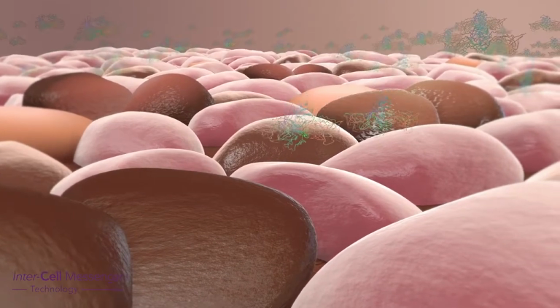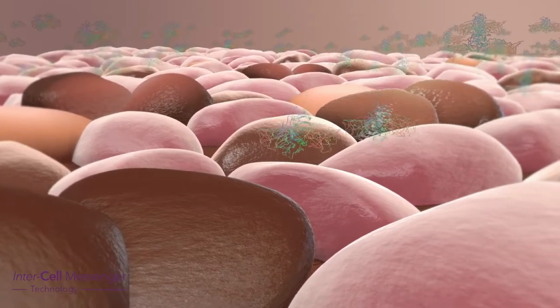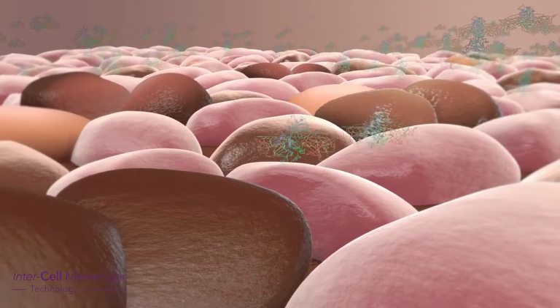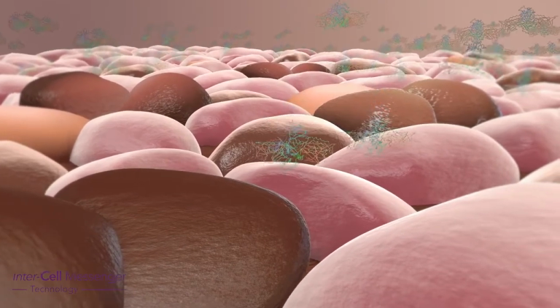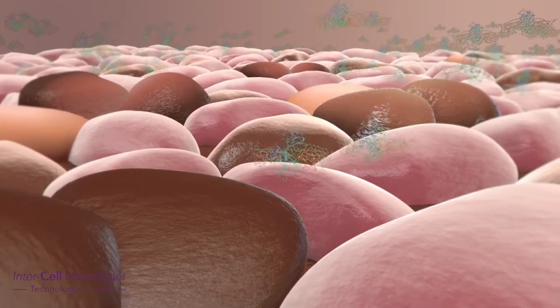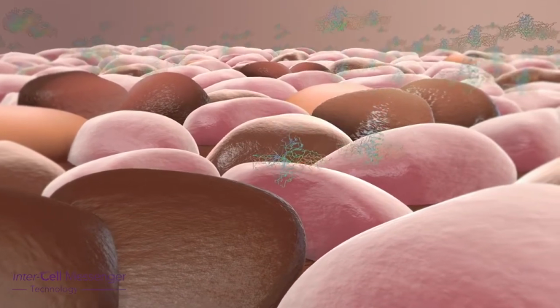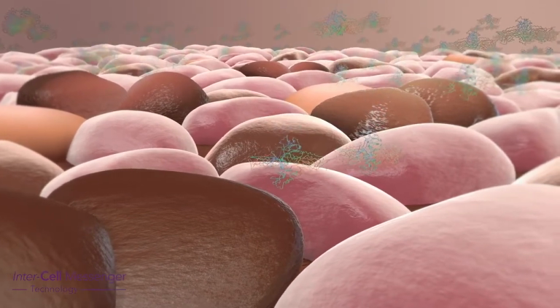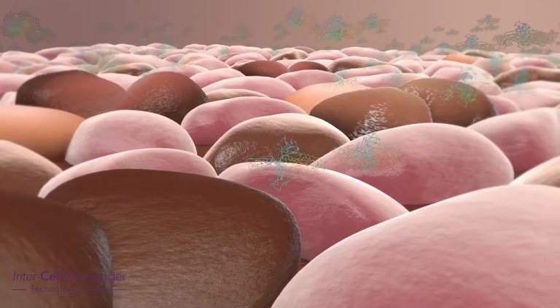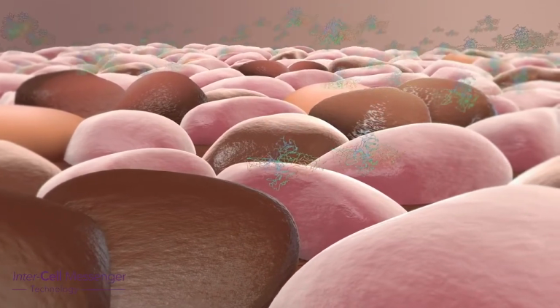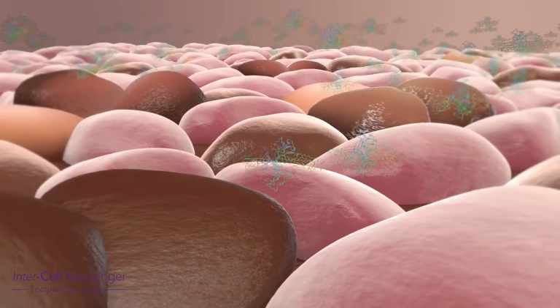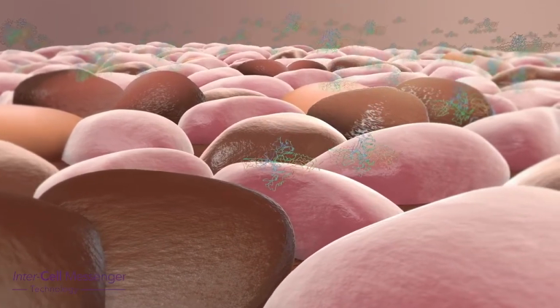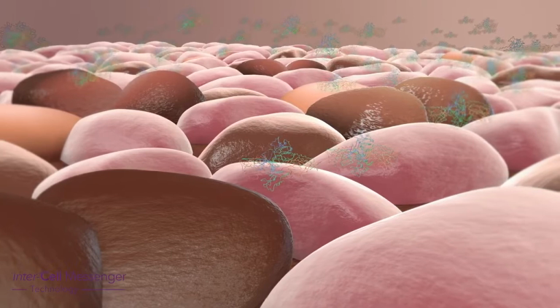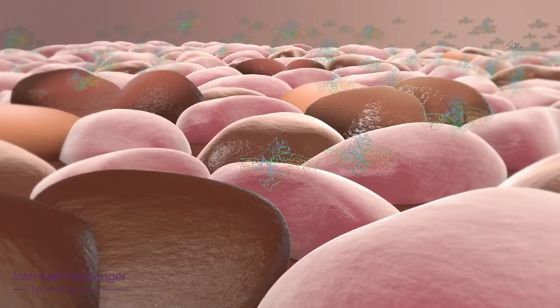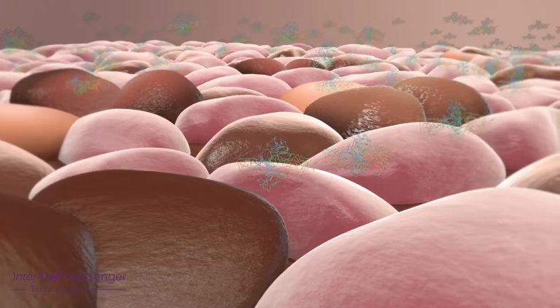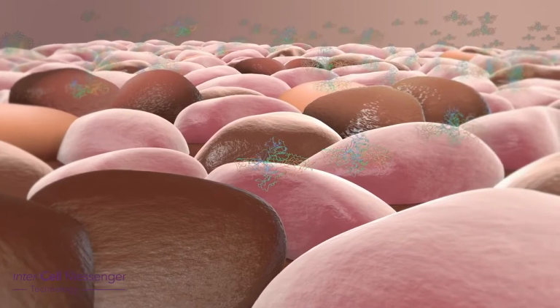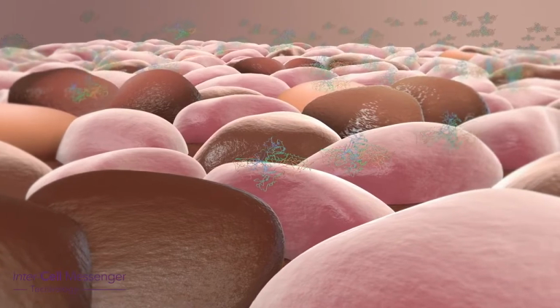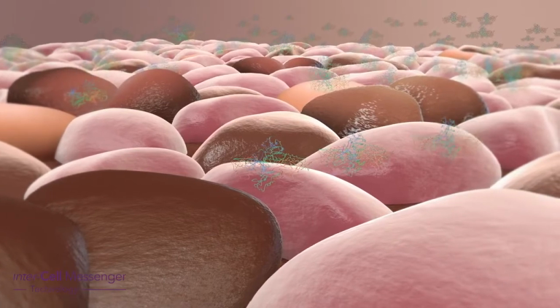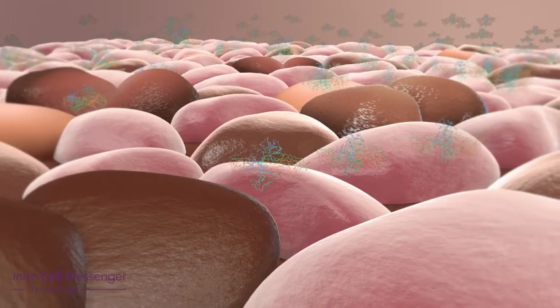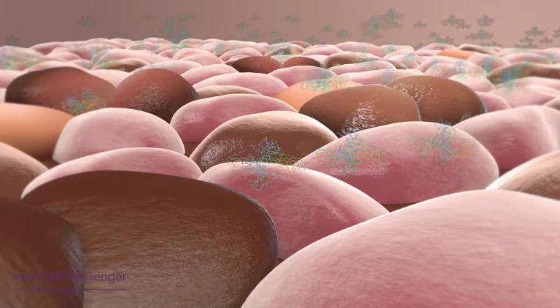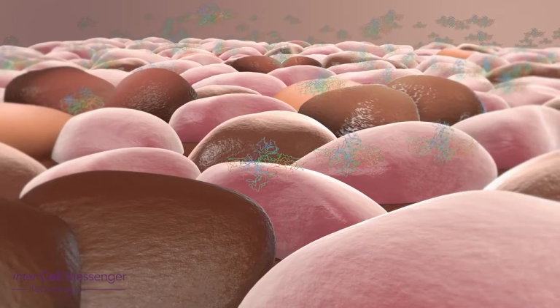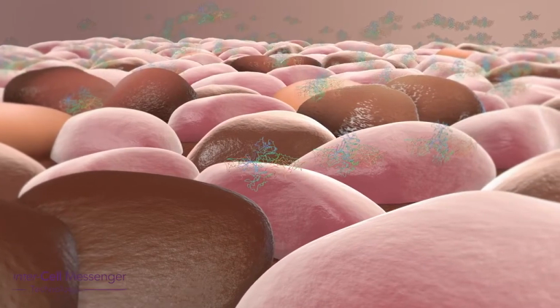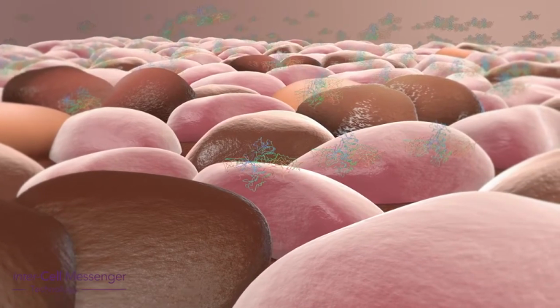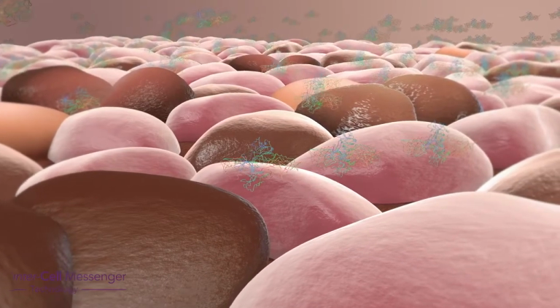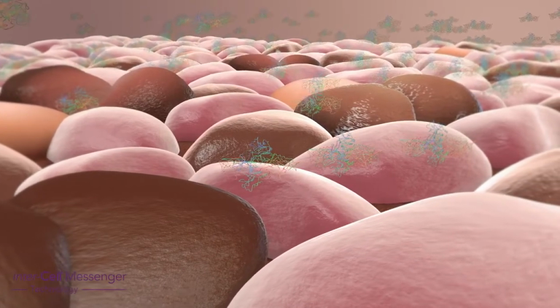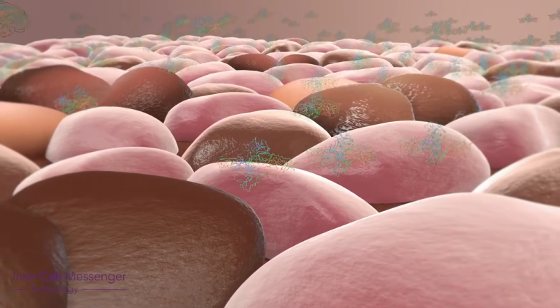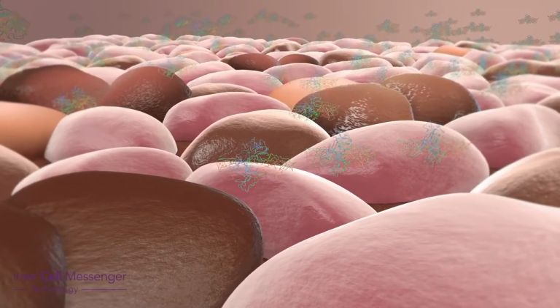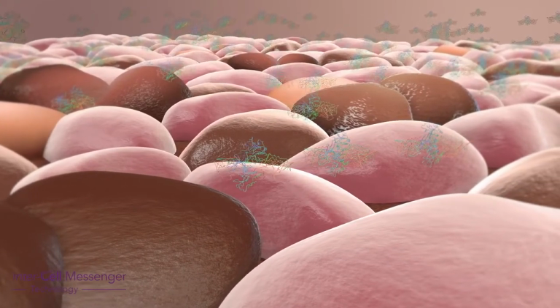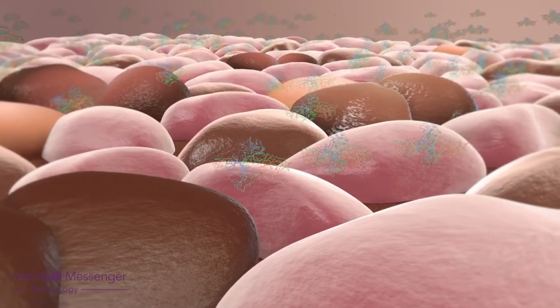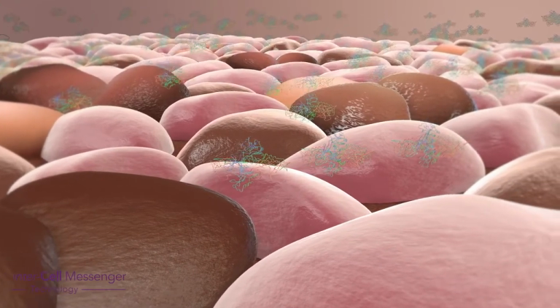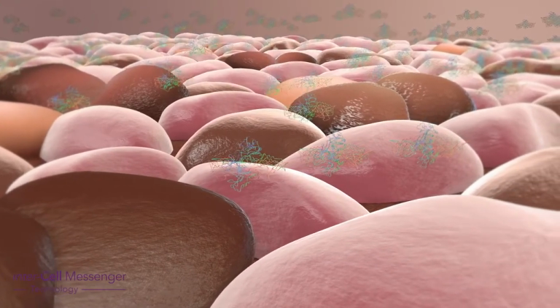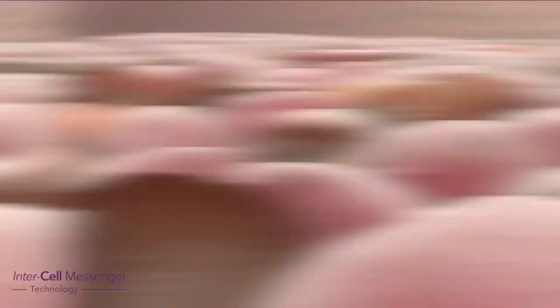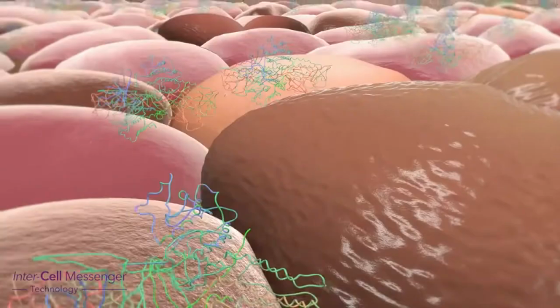The second intercell messengers are 10 focused and targeted growth factors that have all individually been proven to help regenerate cells that improve the signs of ageing.